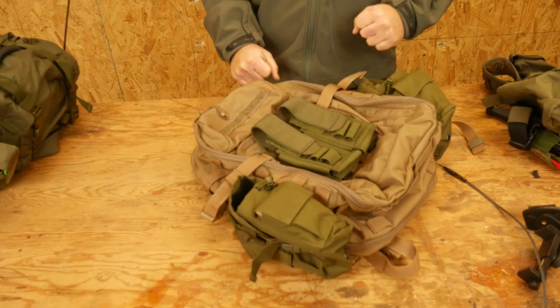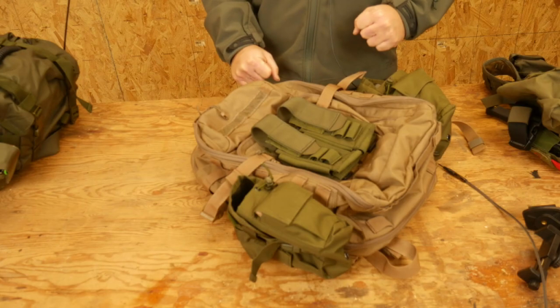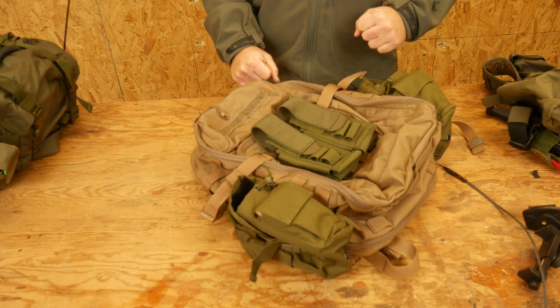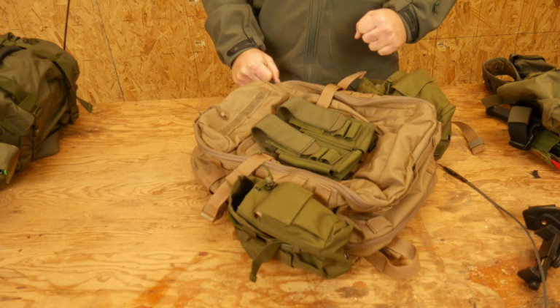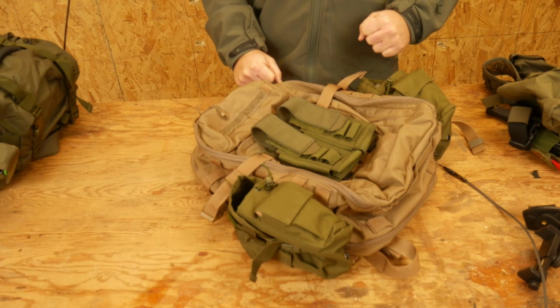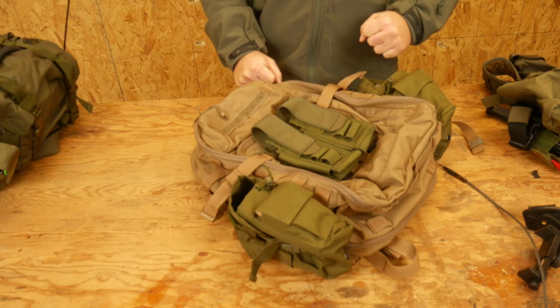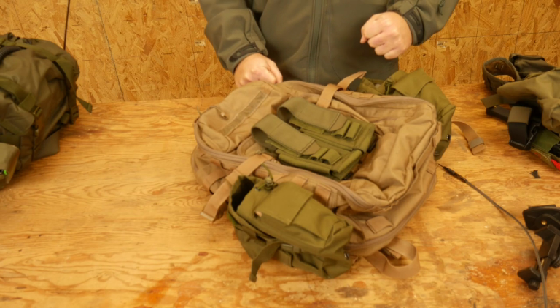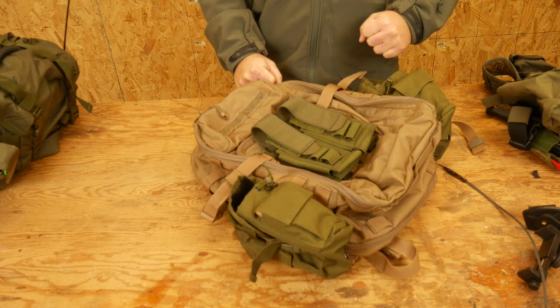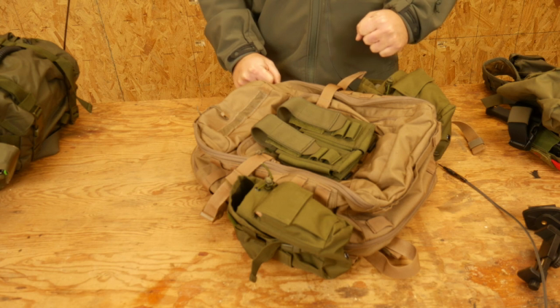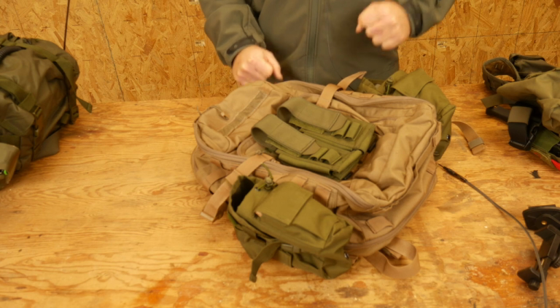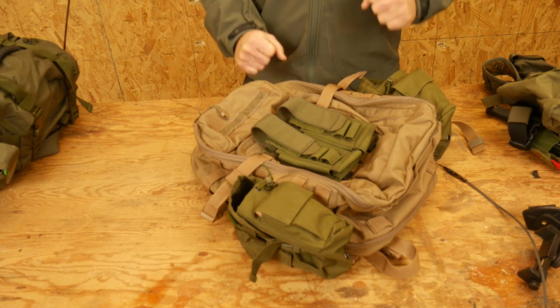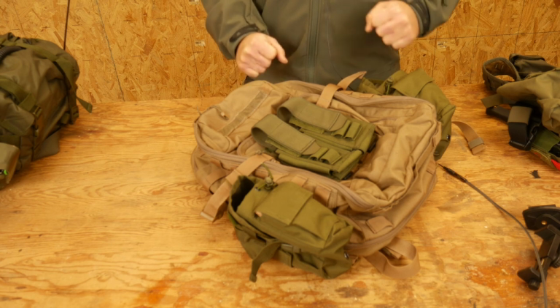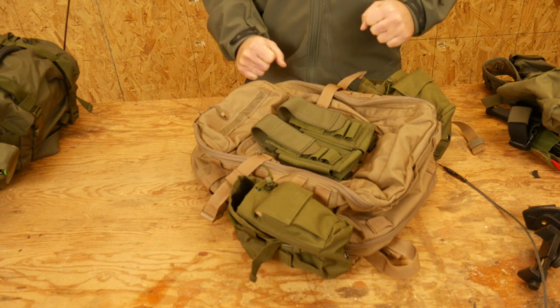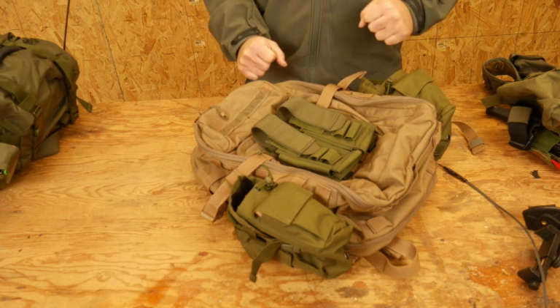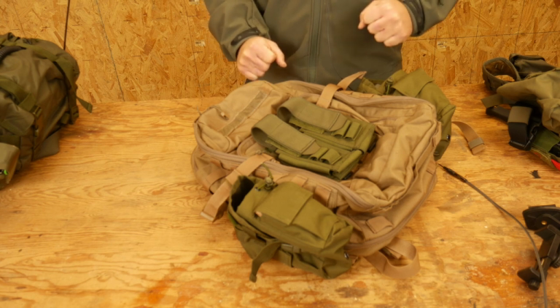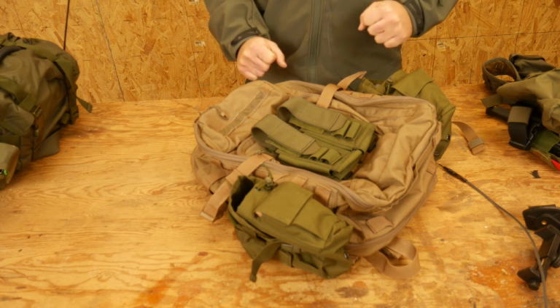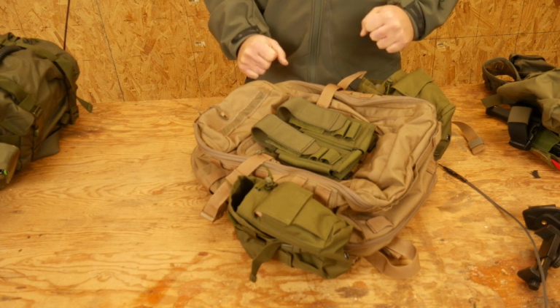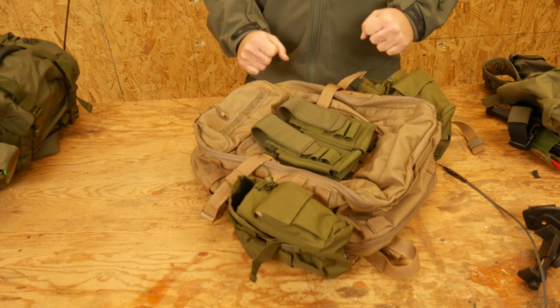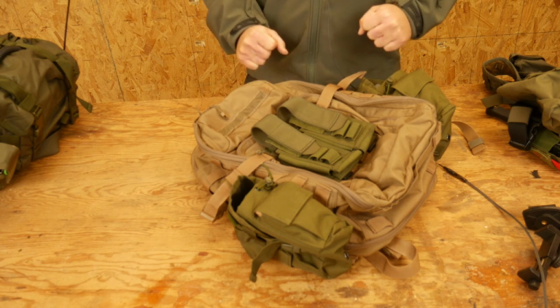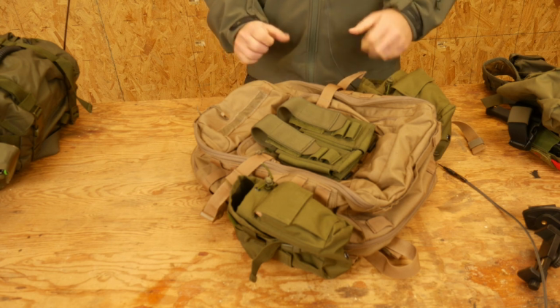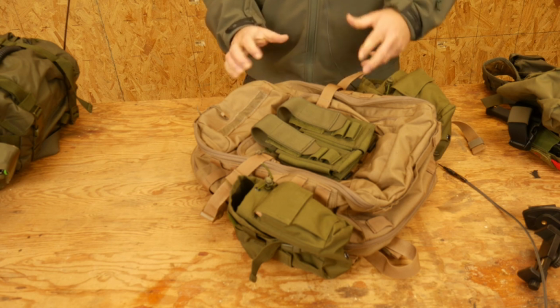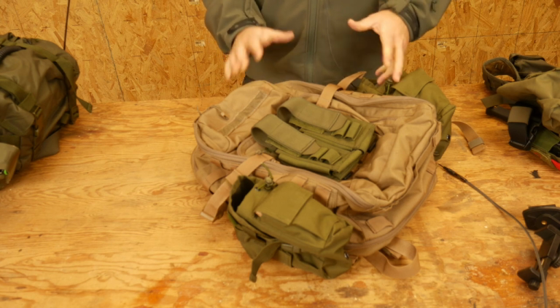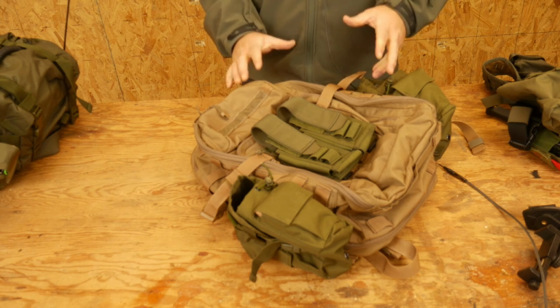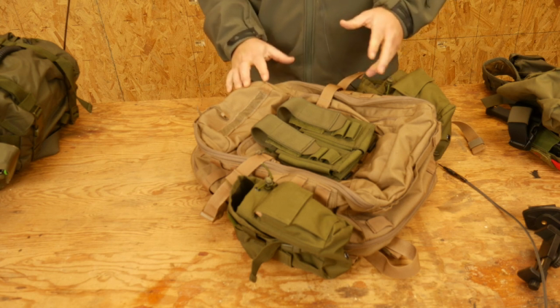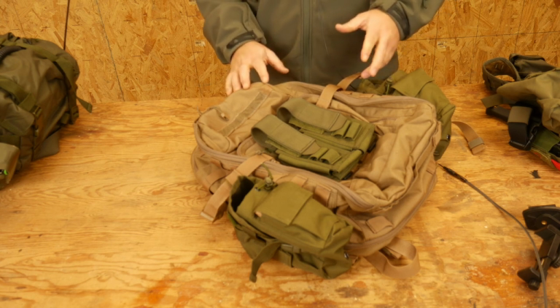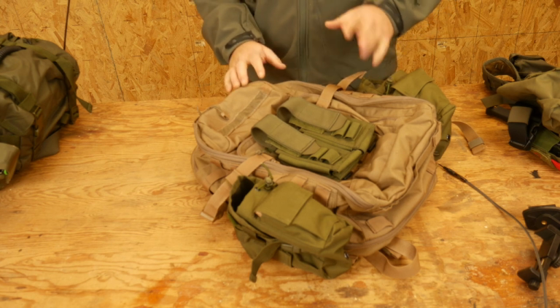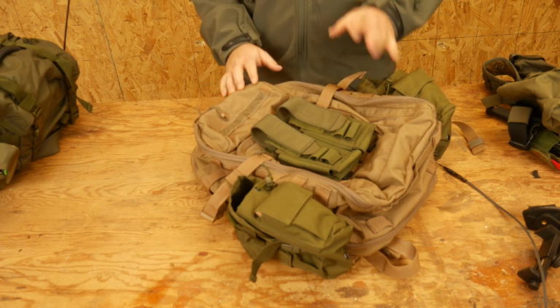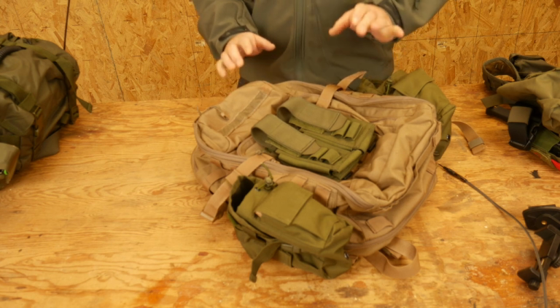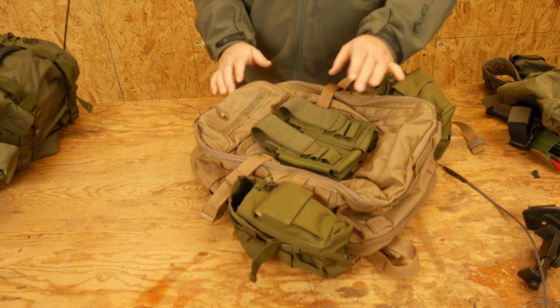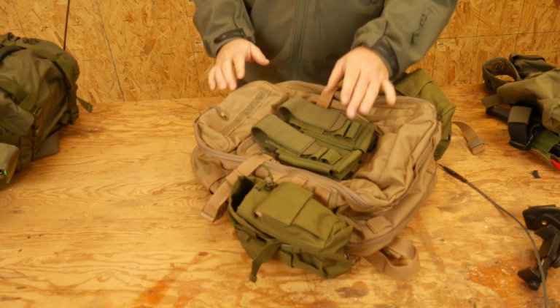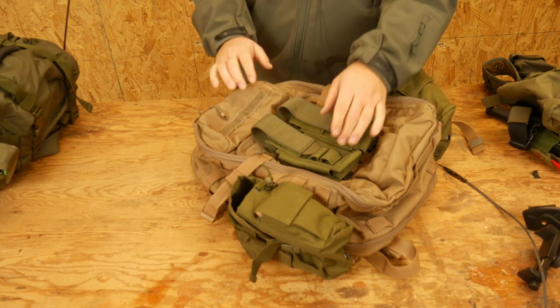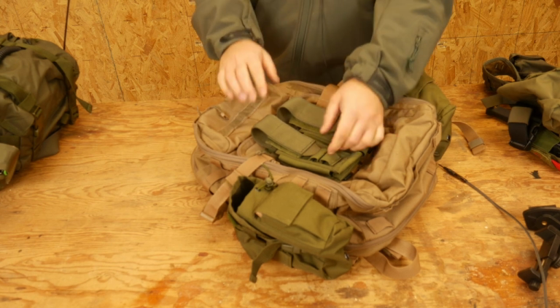Hello everyone, Dylan Schumacher, Citadel Defense, and we're going to talk about a quick little tactical trick.